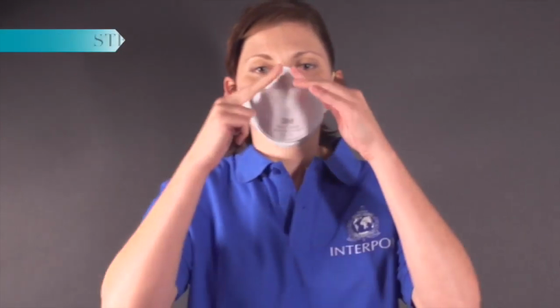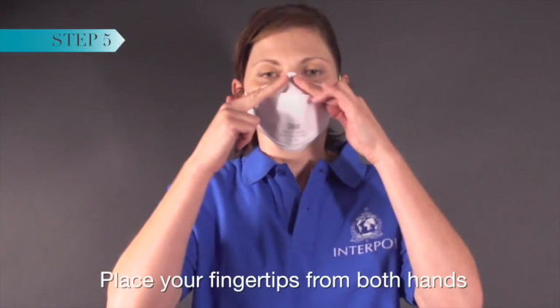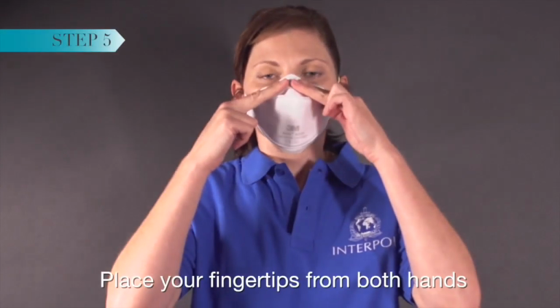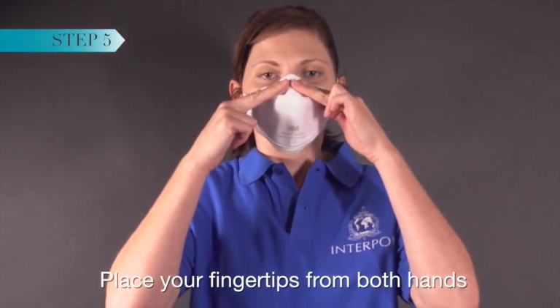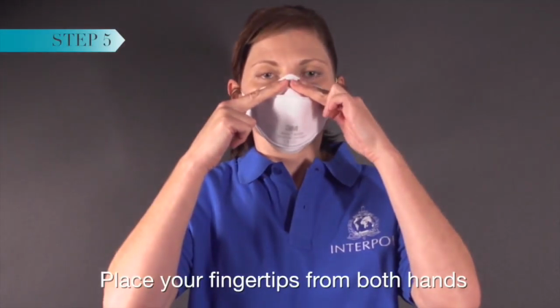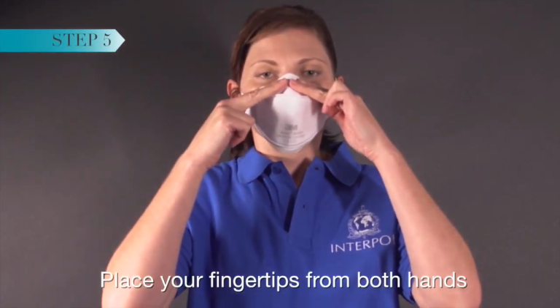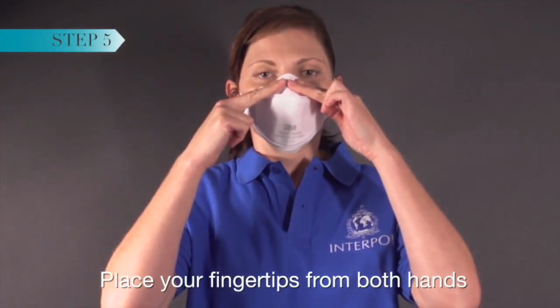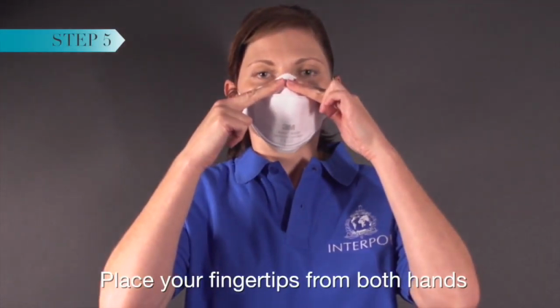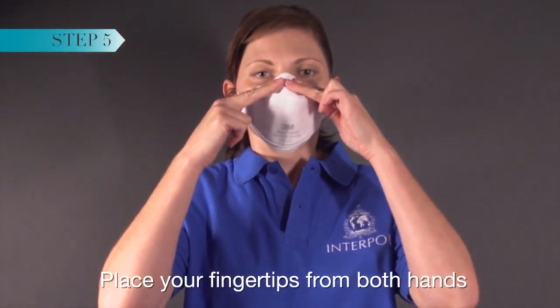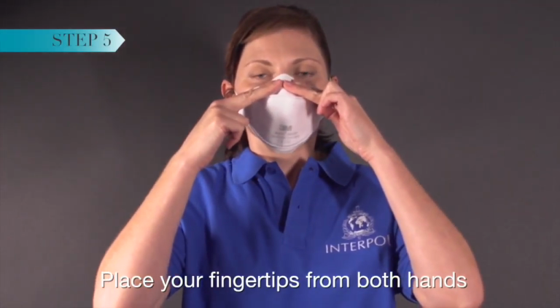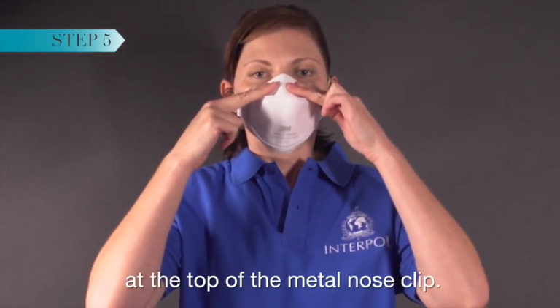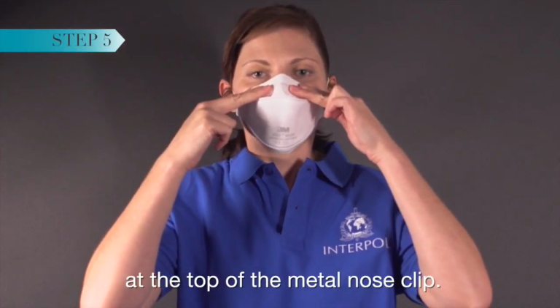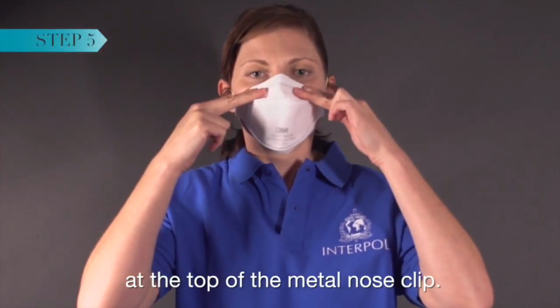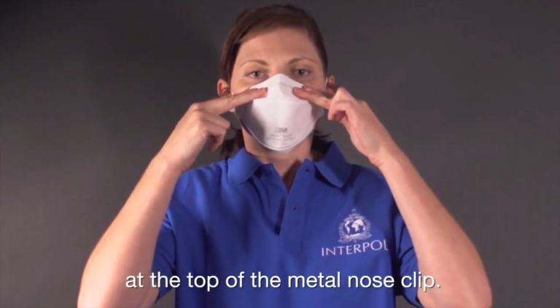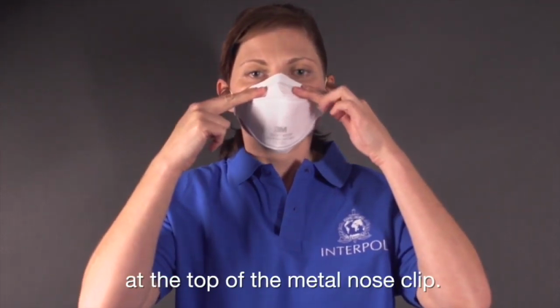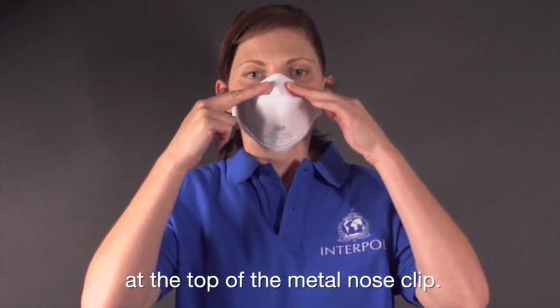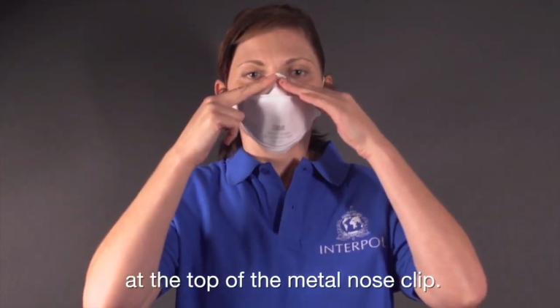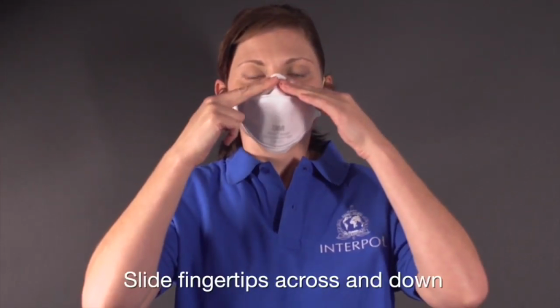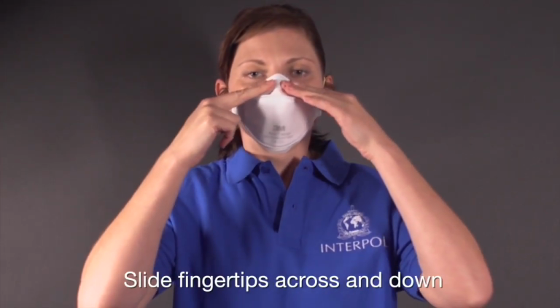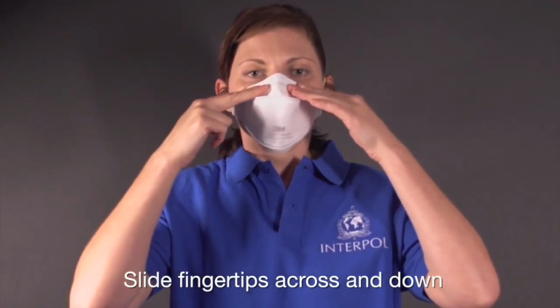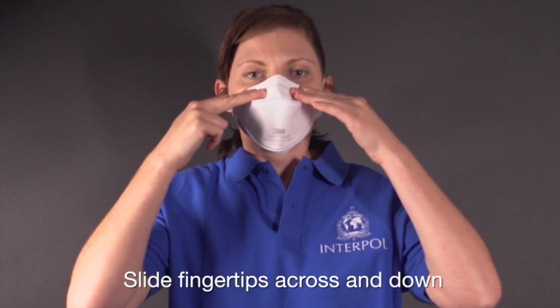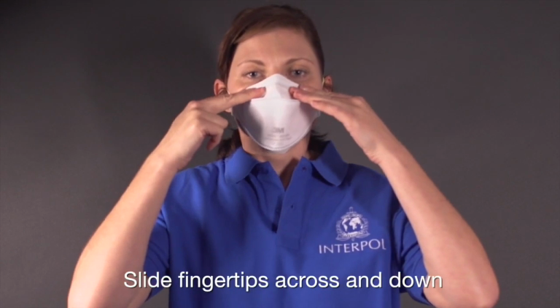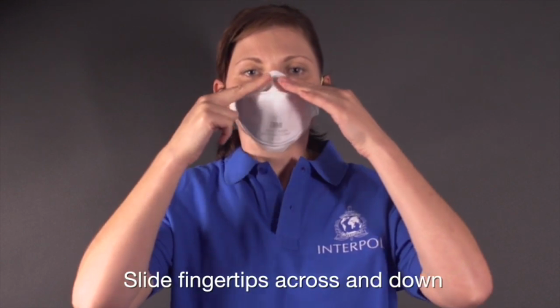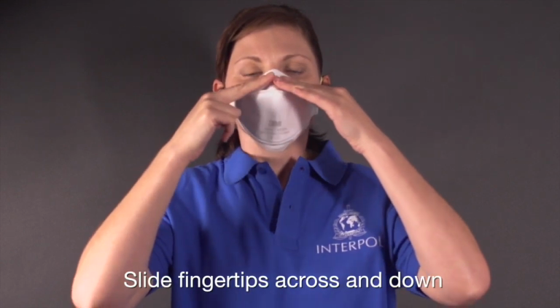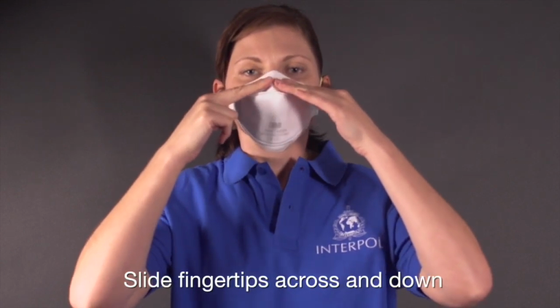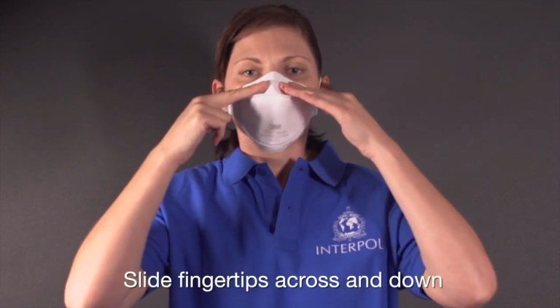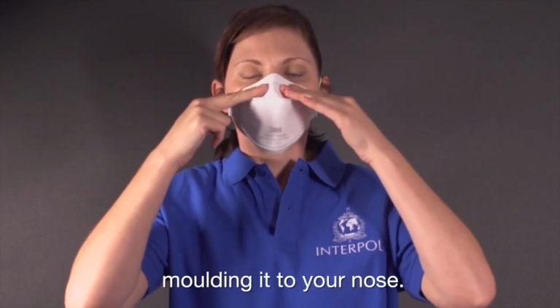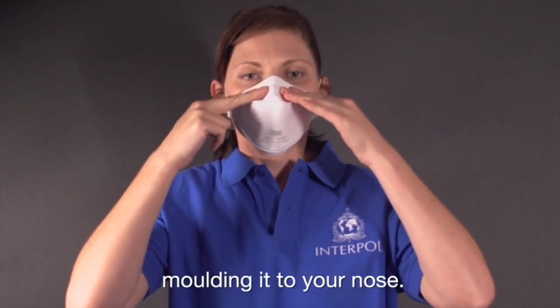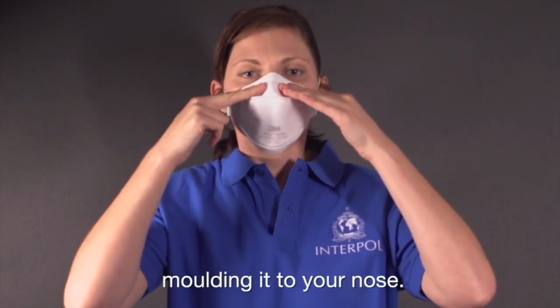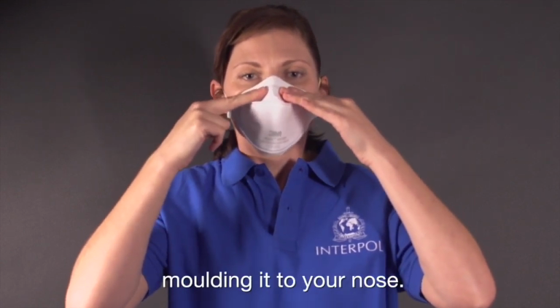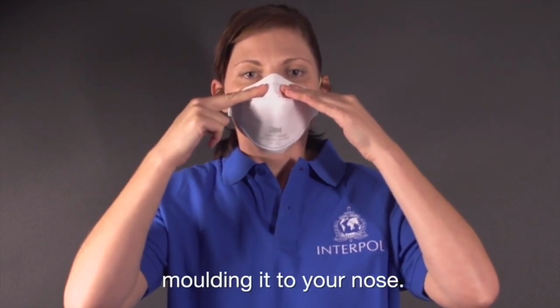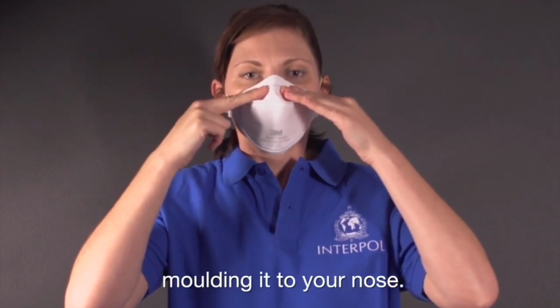Place your fingertips from both hands at the top of the metal nose clip, slide fingertips across and down, molding it to your nose.